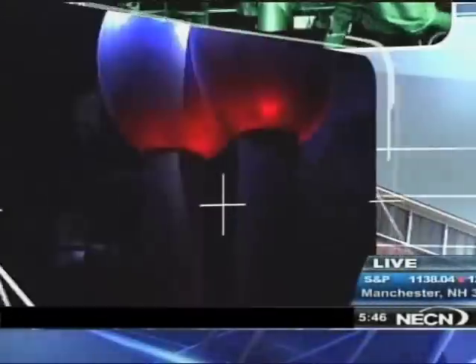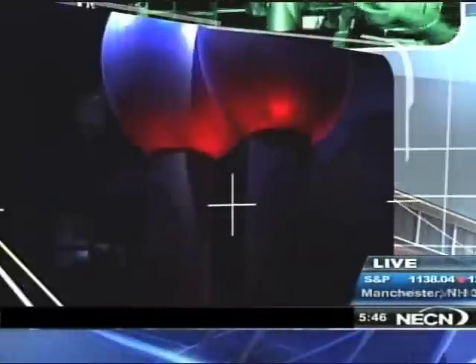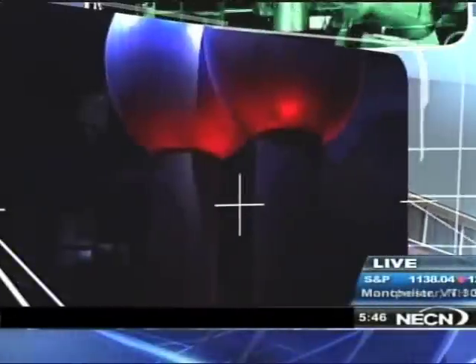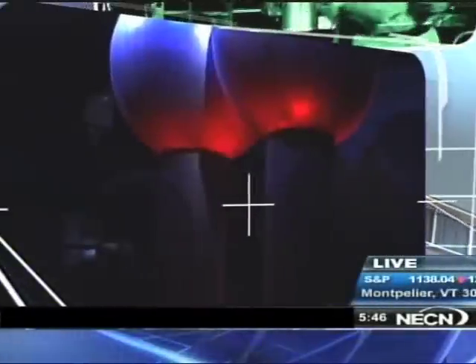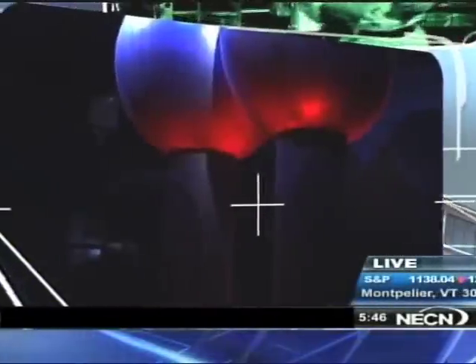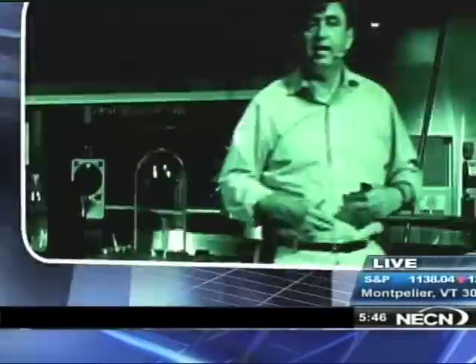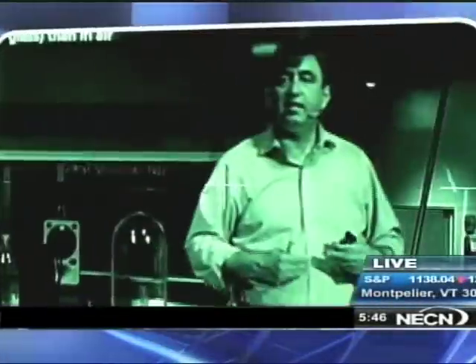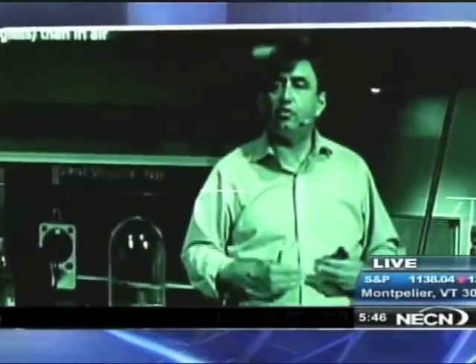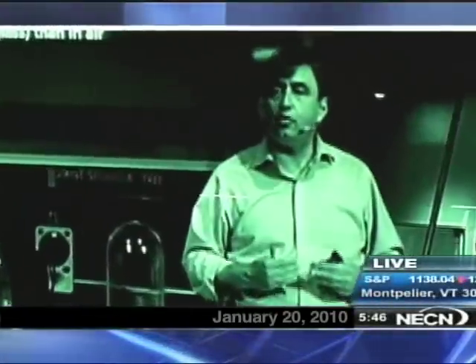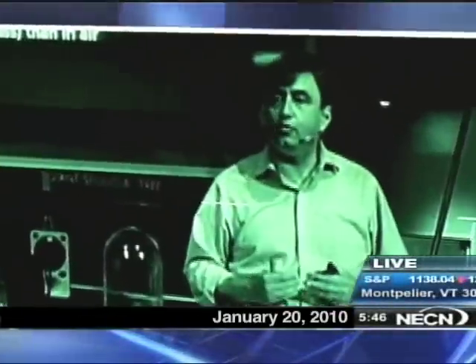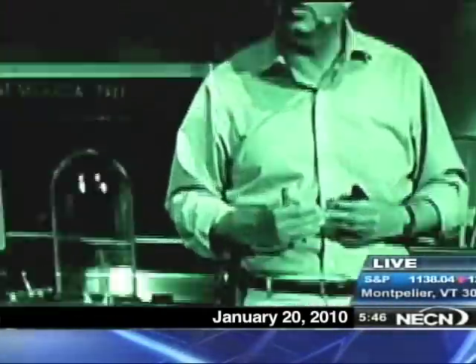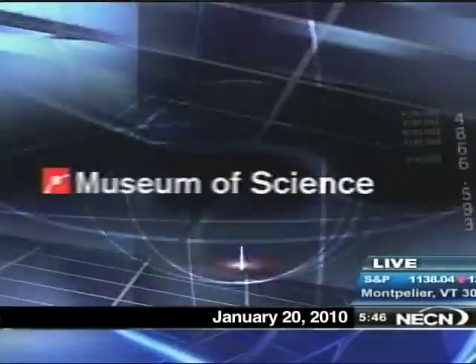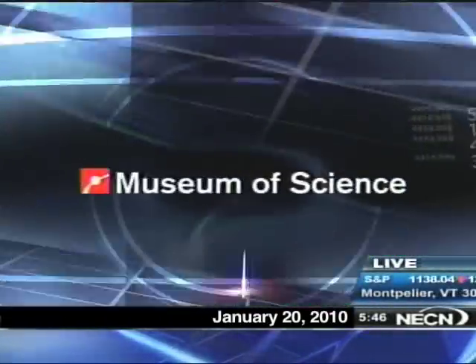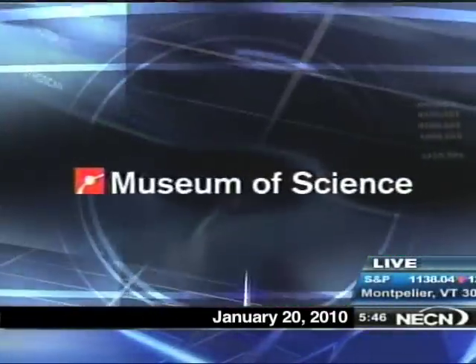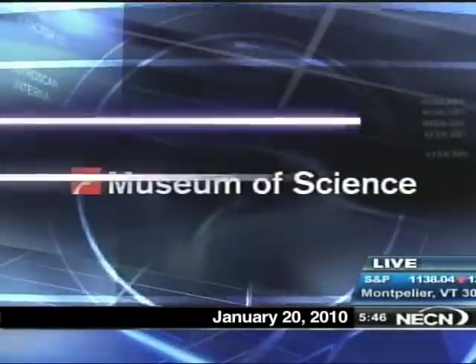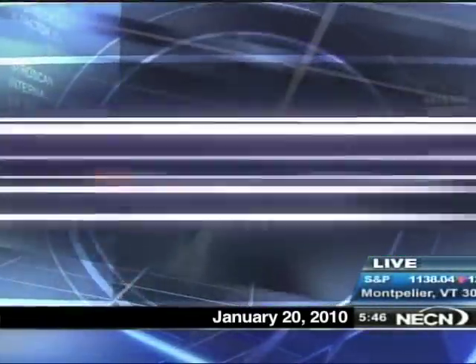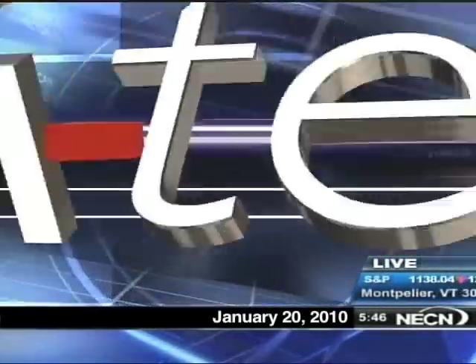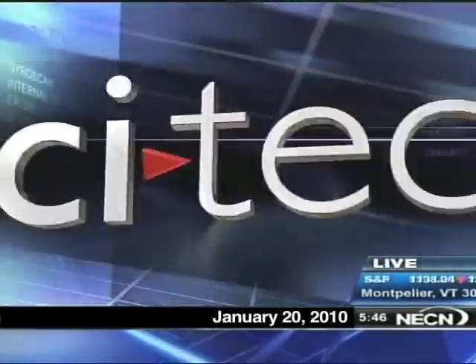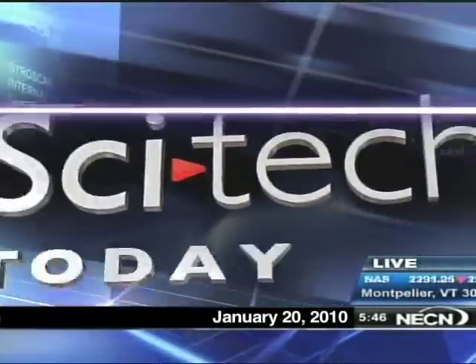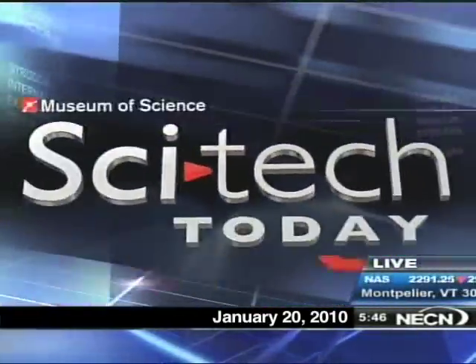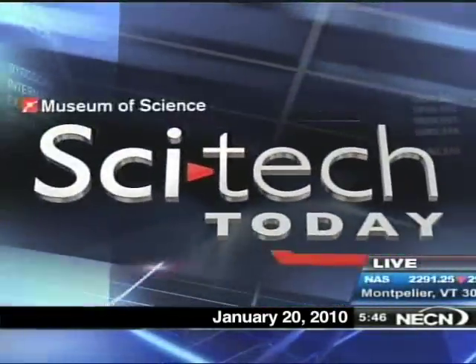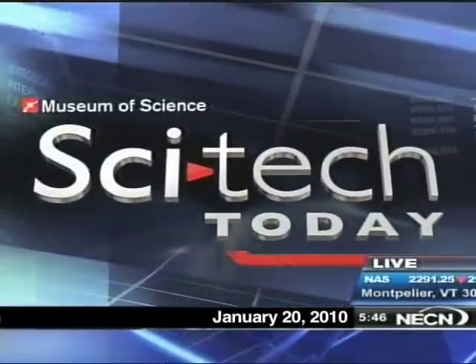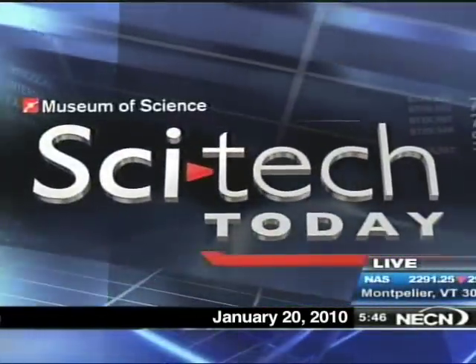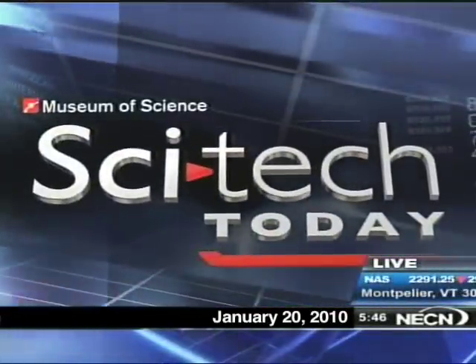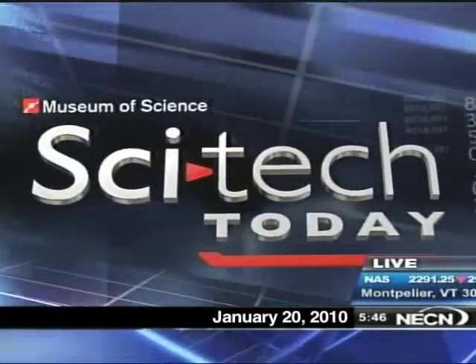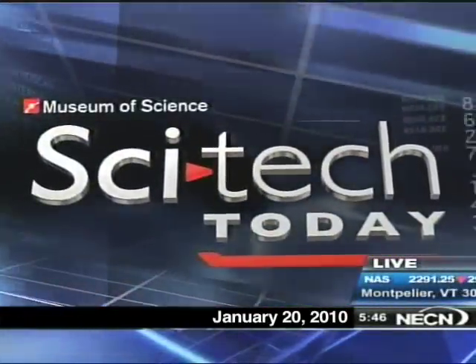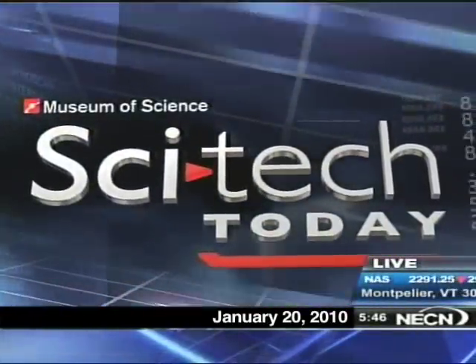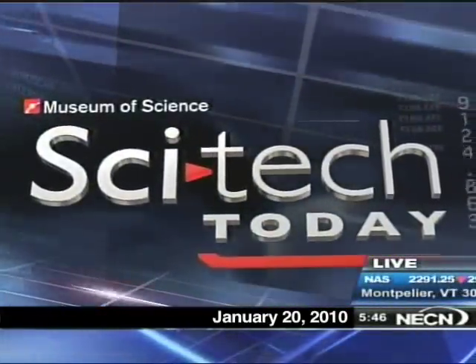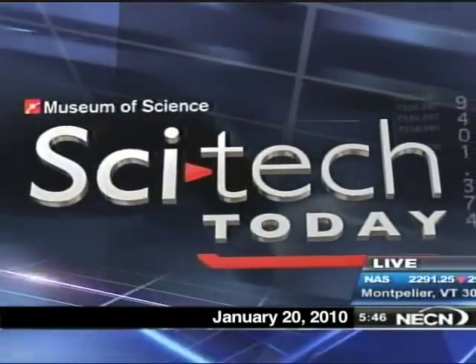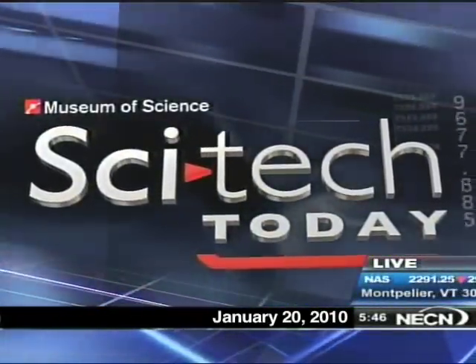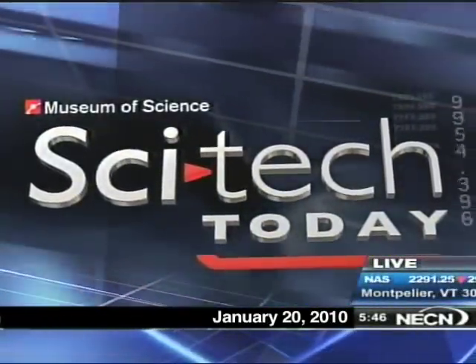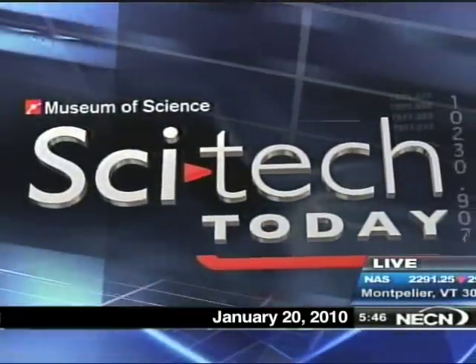From the Boston Museum of Science, SciTech Today on NECN.